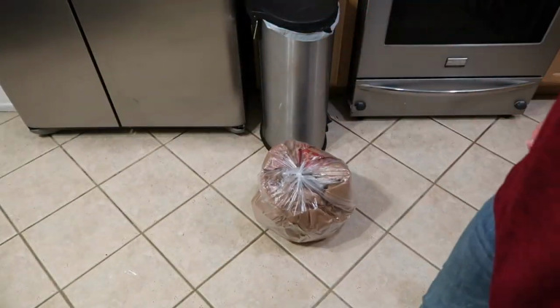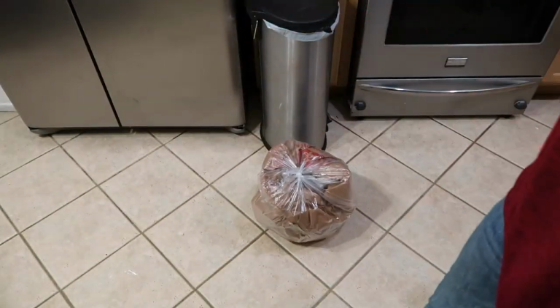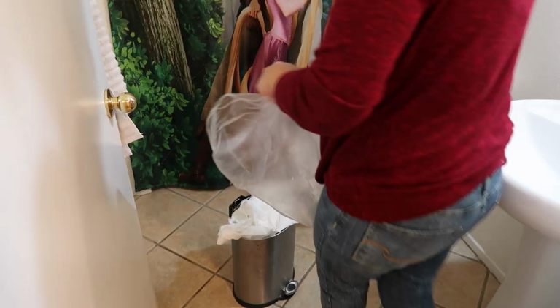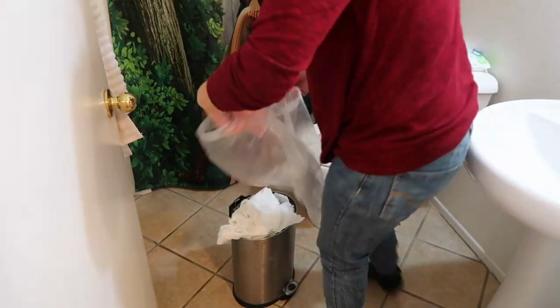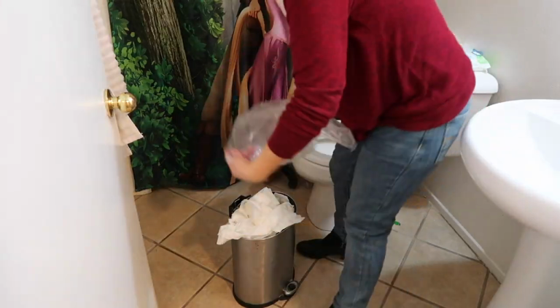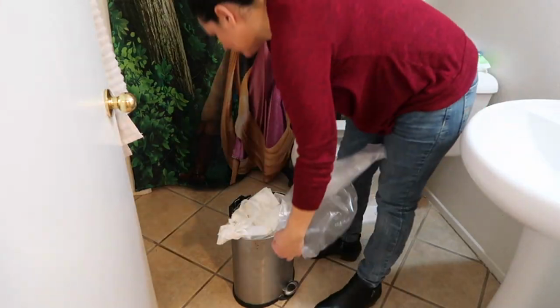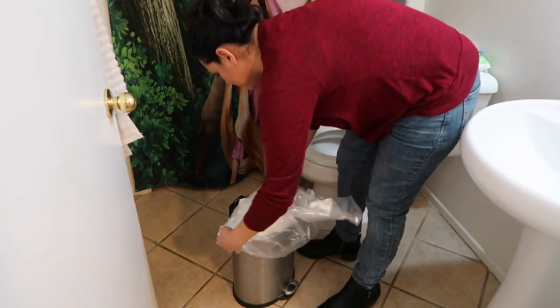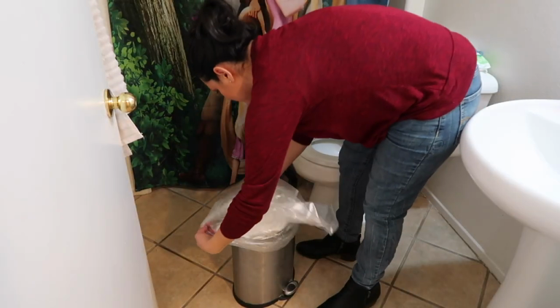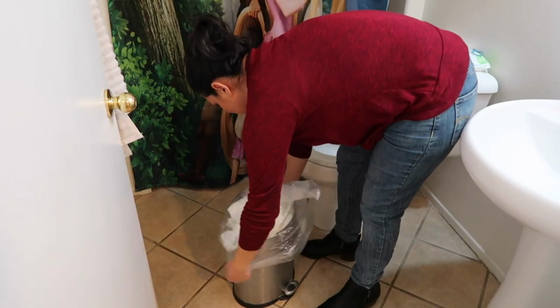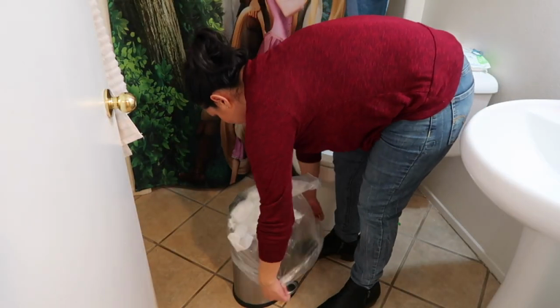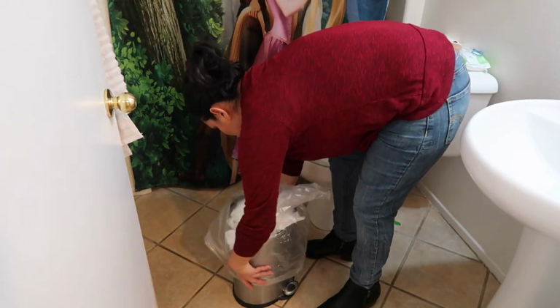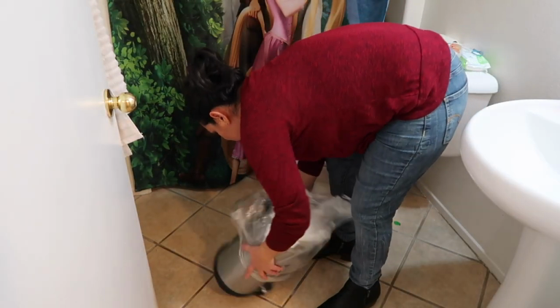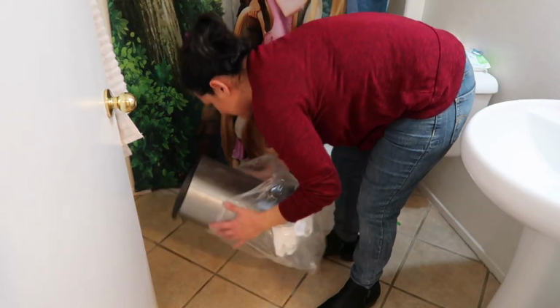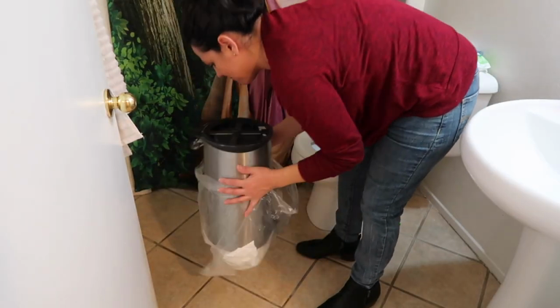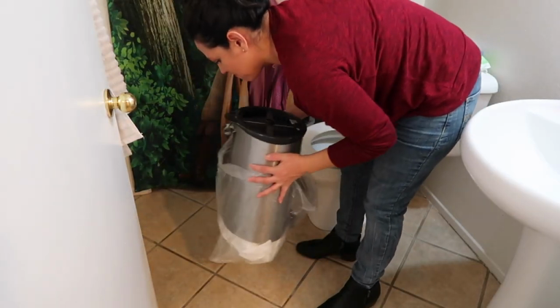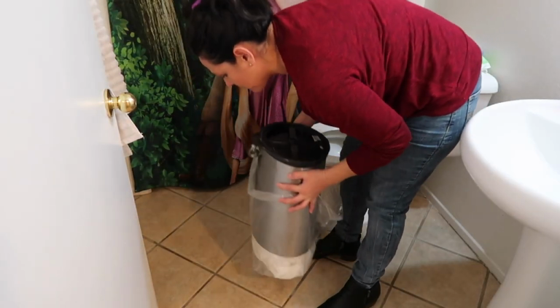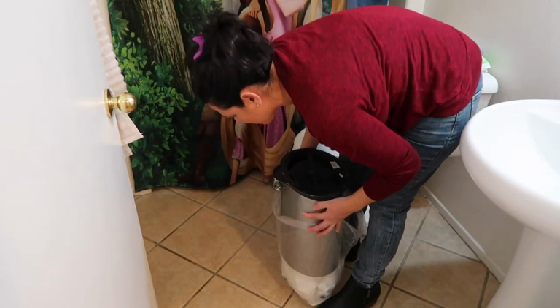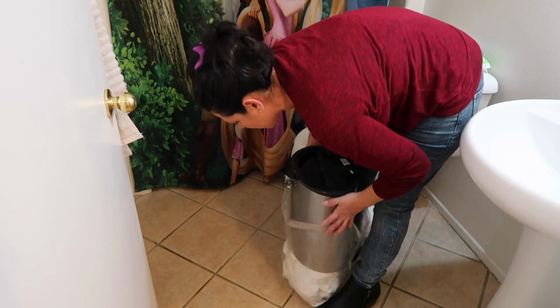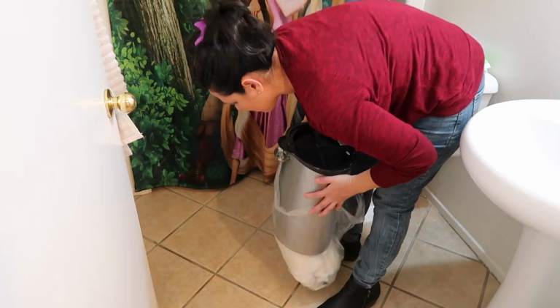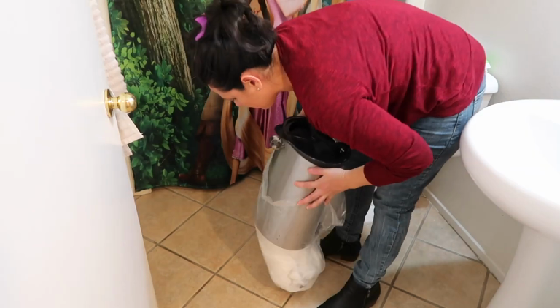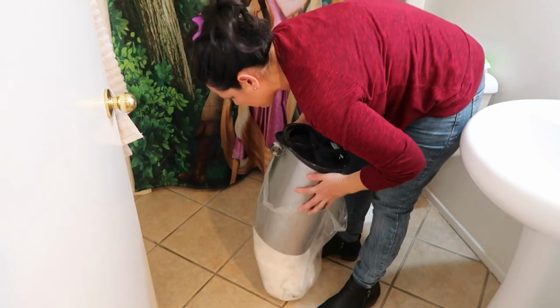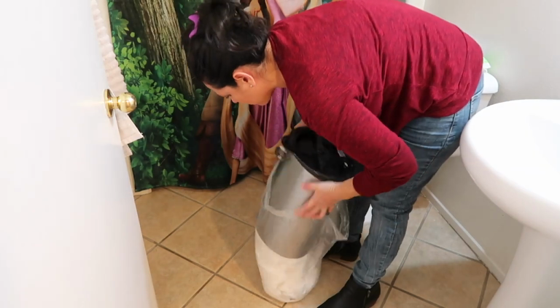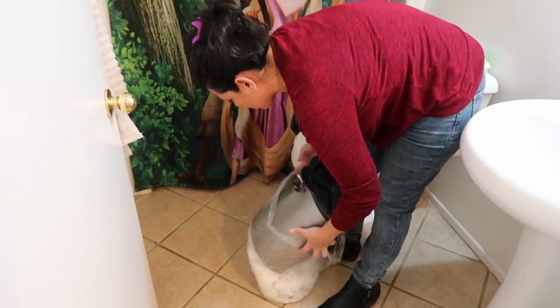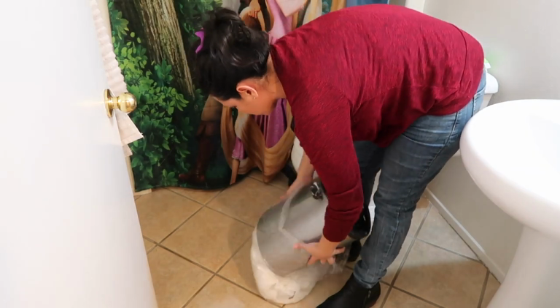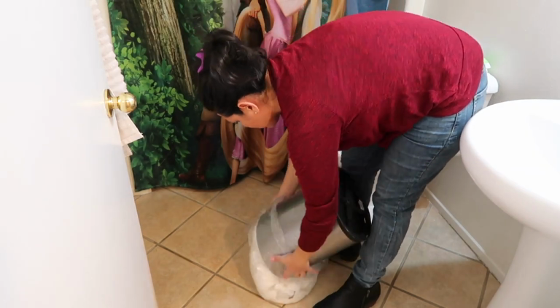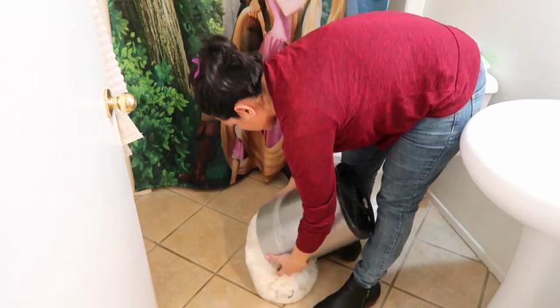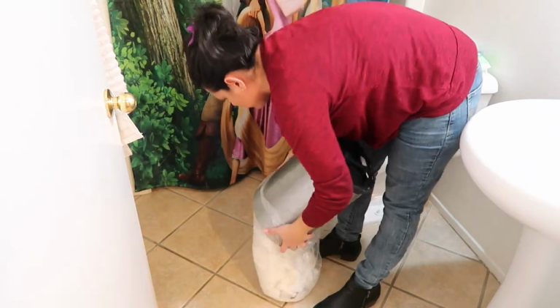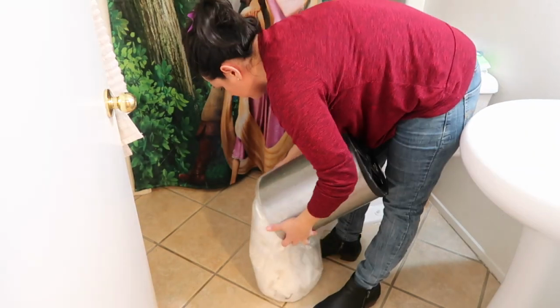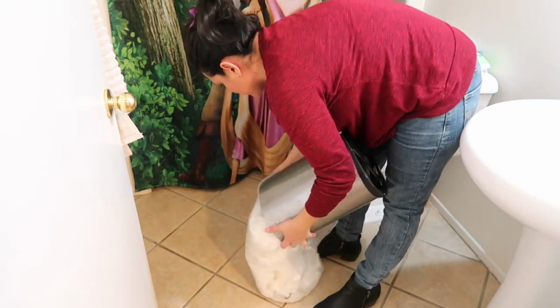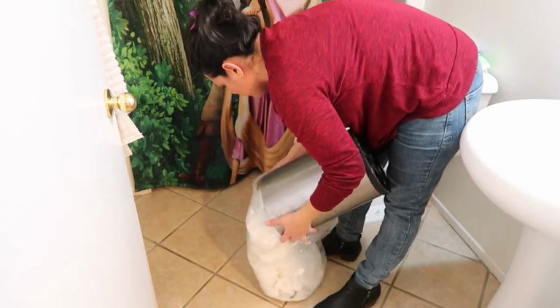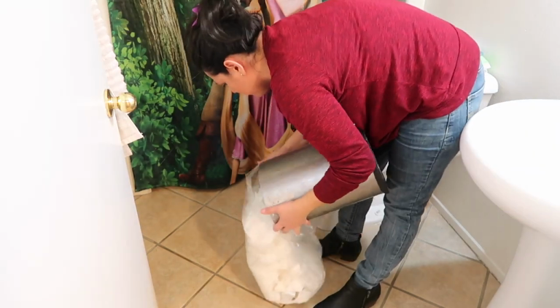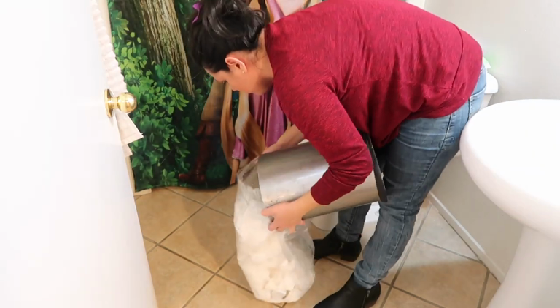And if you forgot to add a bag to your trash can, it's very easy to go ahead and transfer it in.